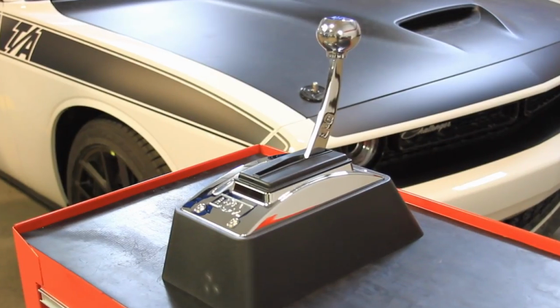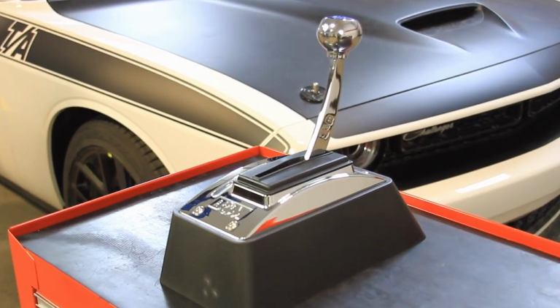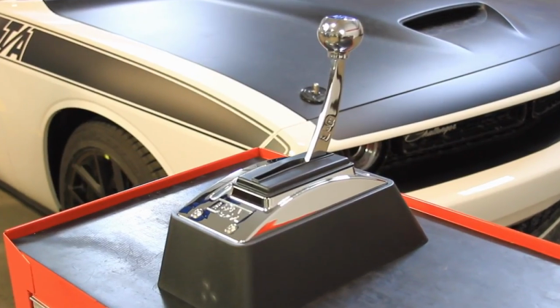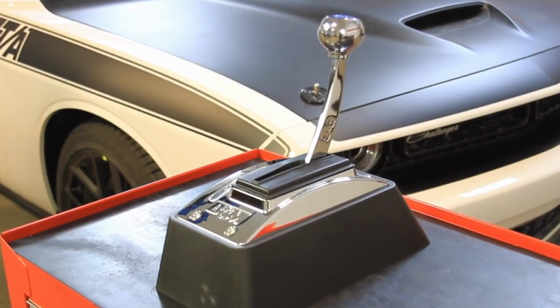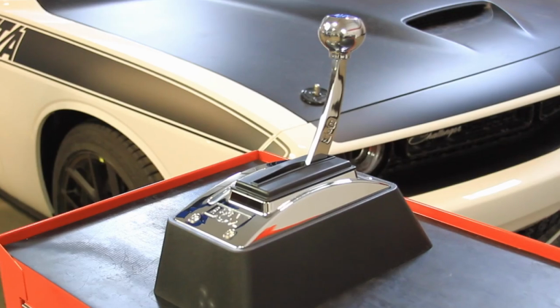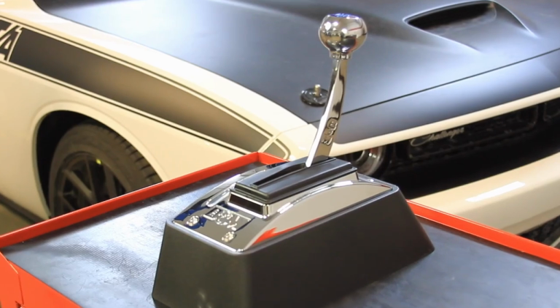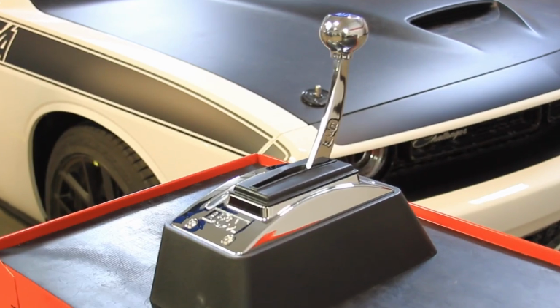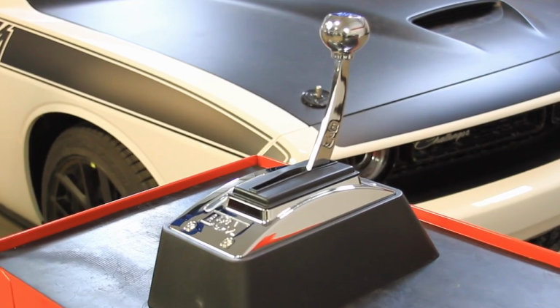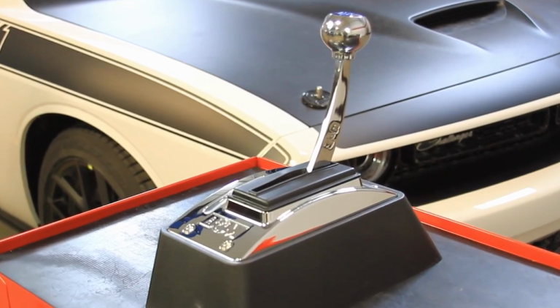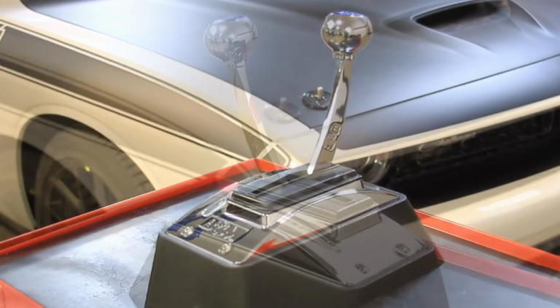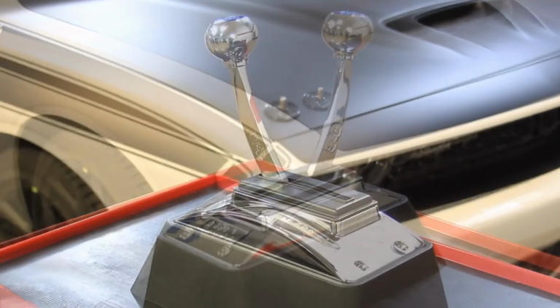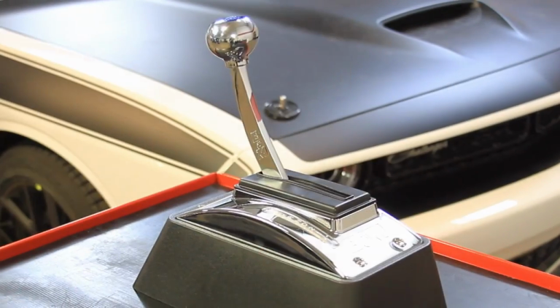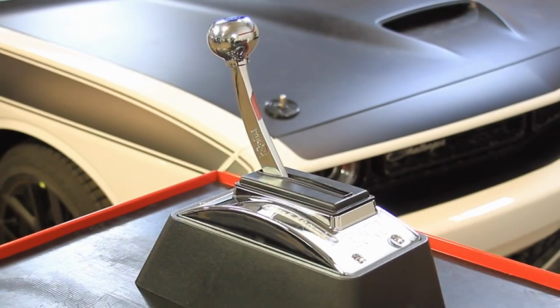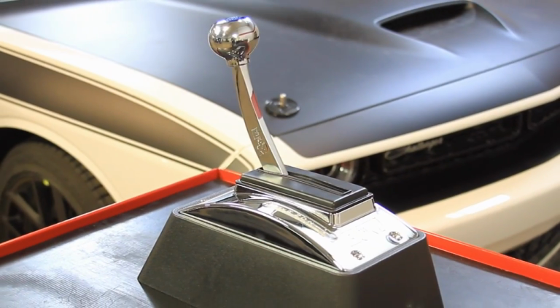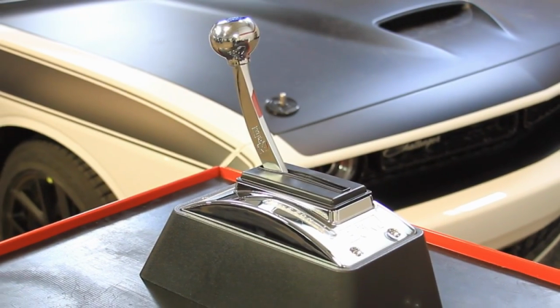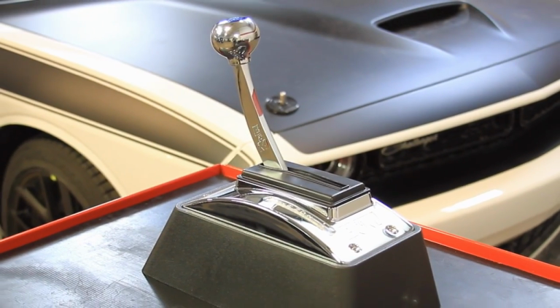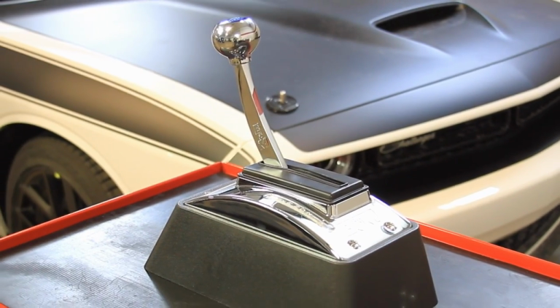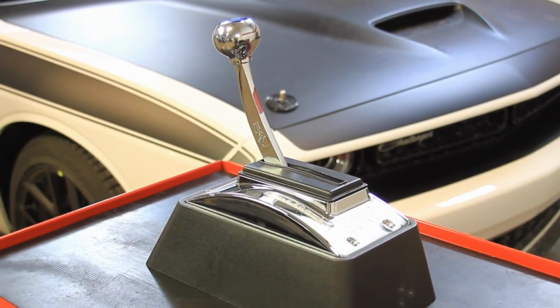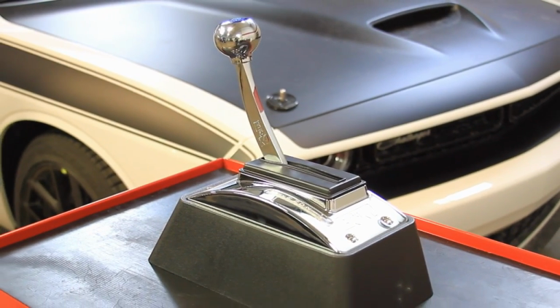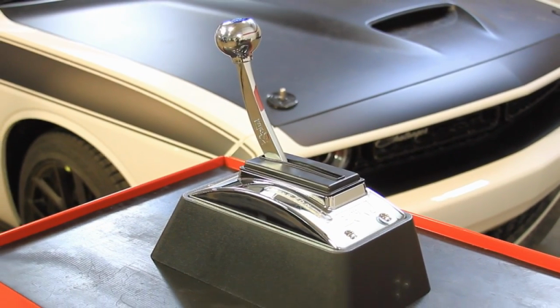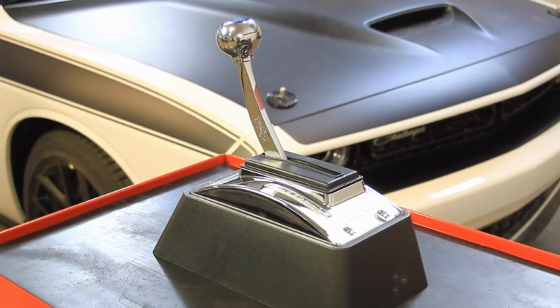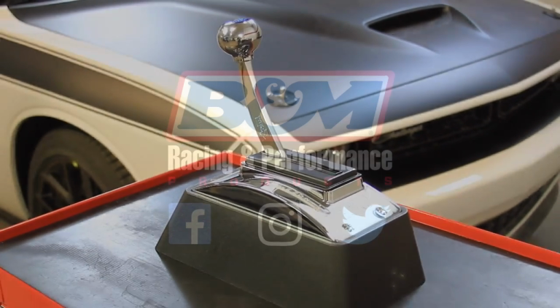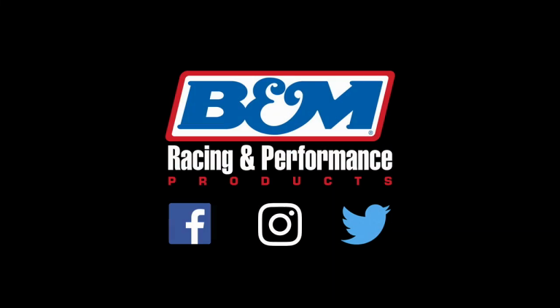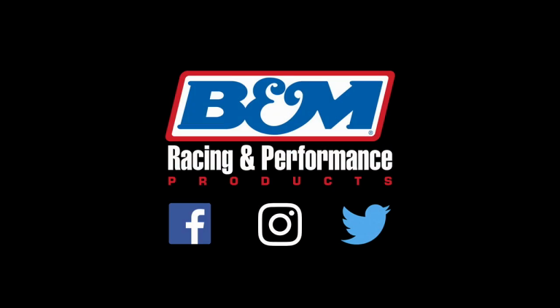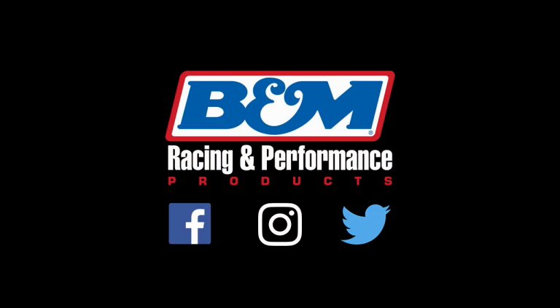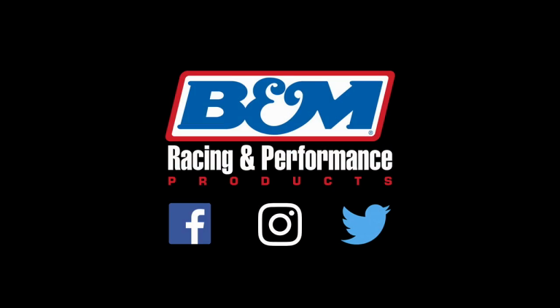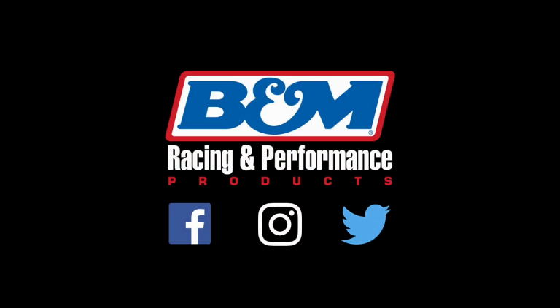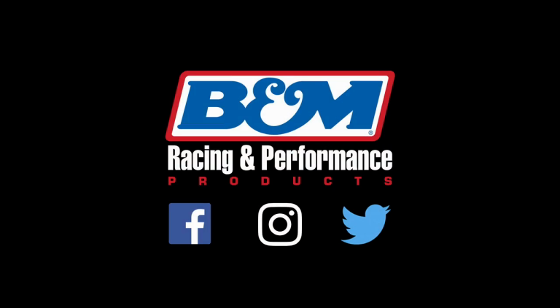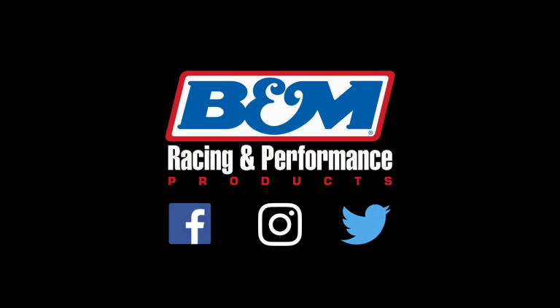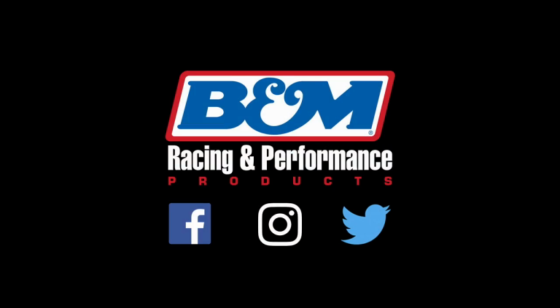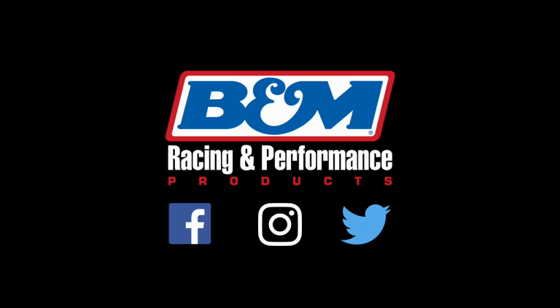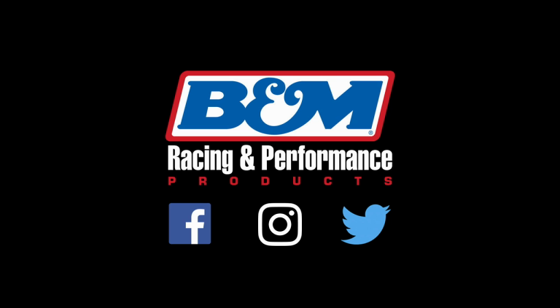I hope you enjoyed the little how-to video on the Quicksilver Series shifters, and be sure to follow B&M Racing on Facebook, Instagram, and Twitter.